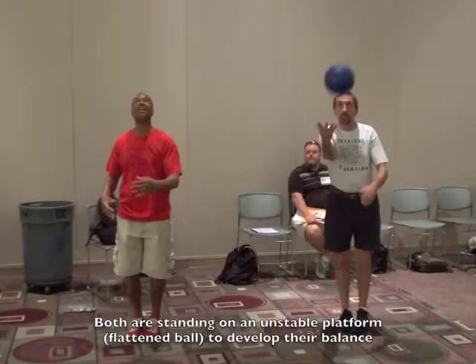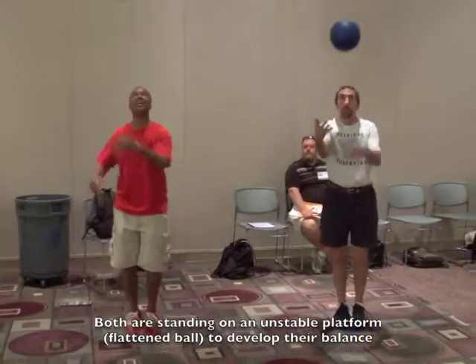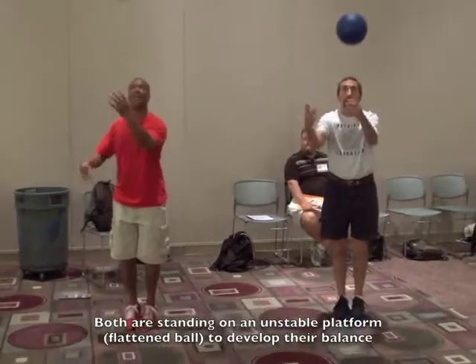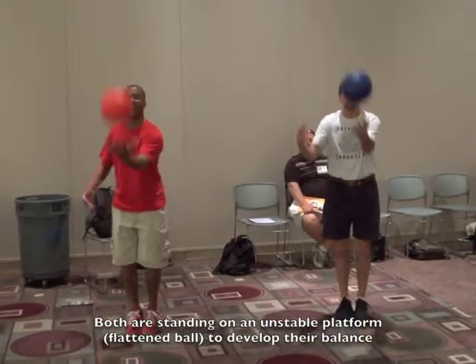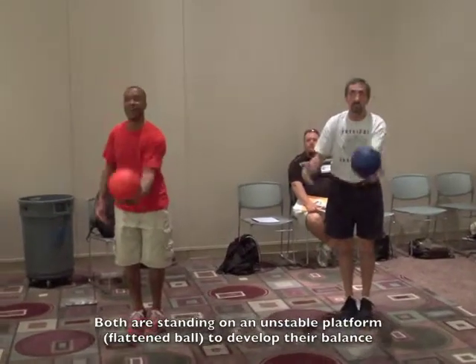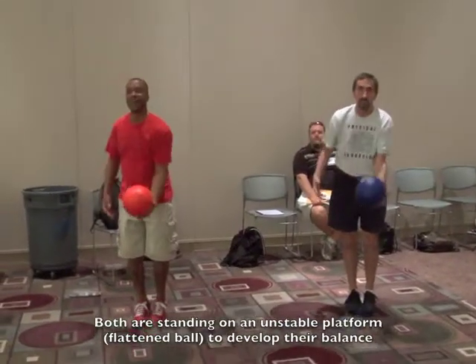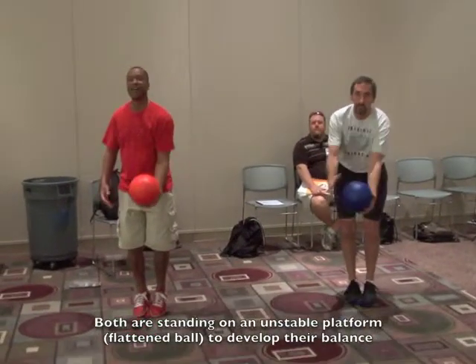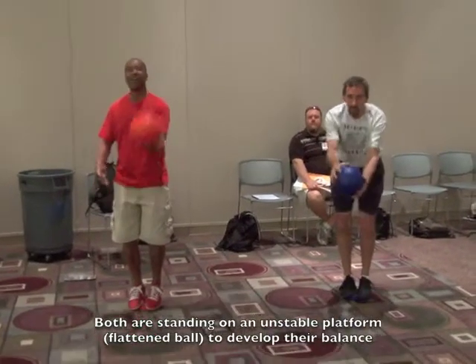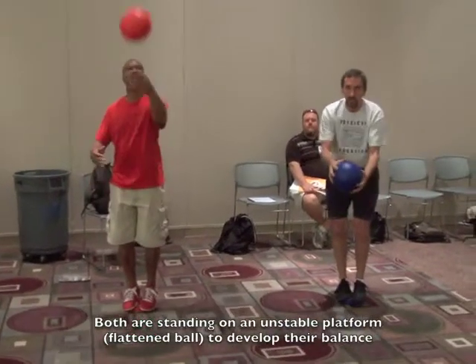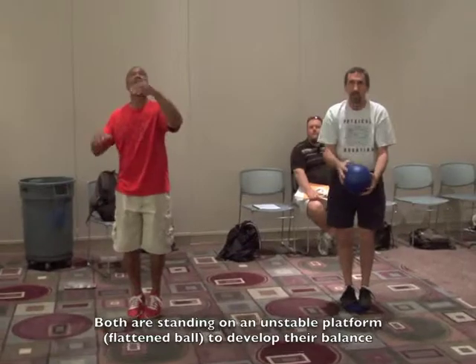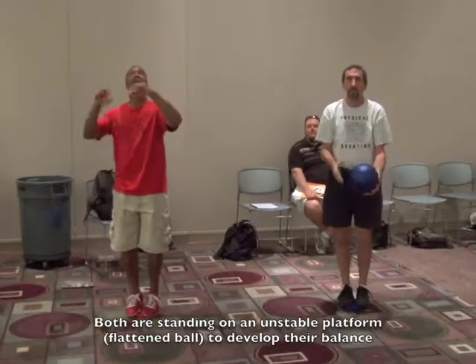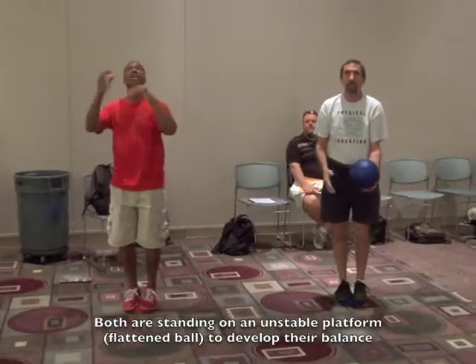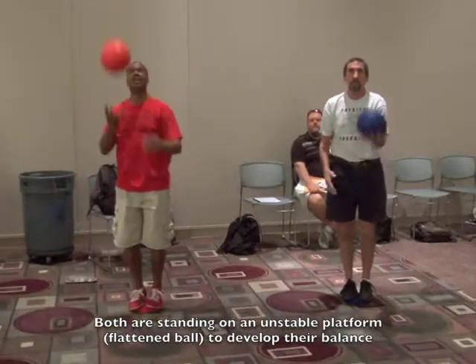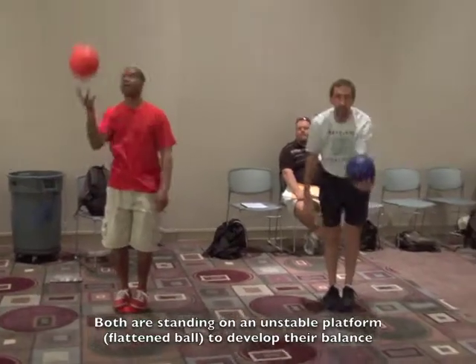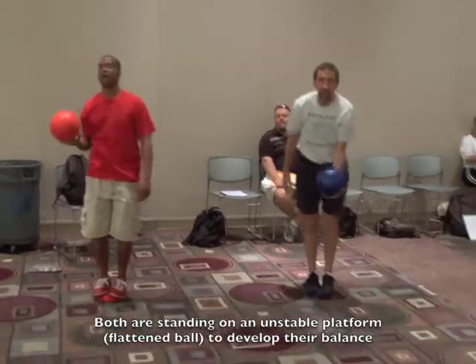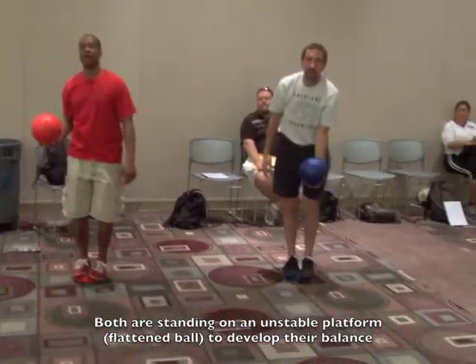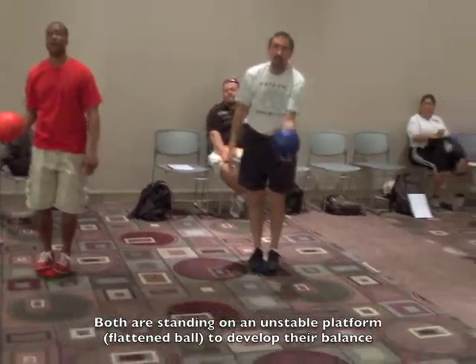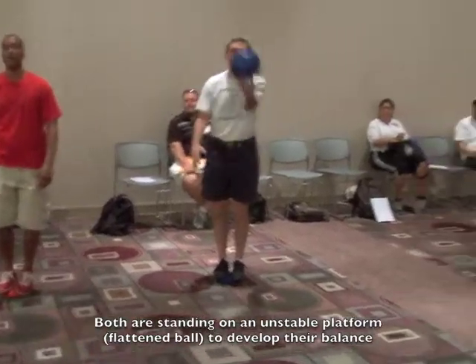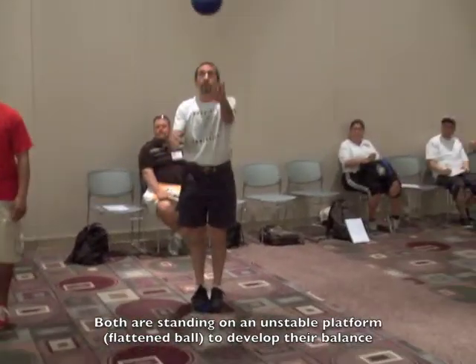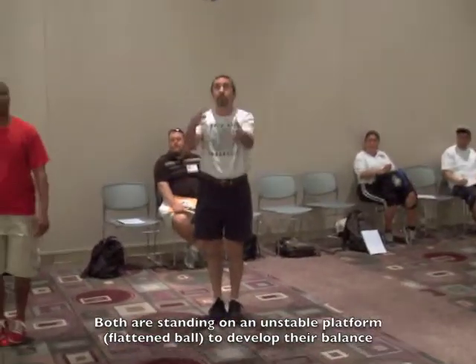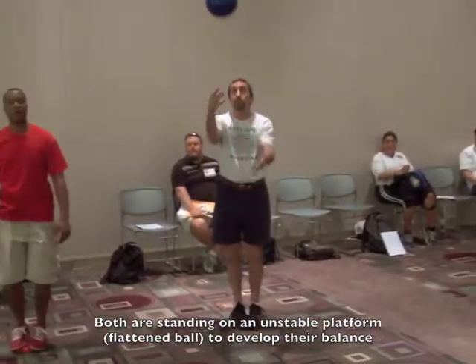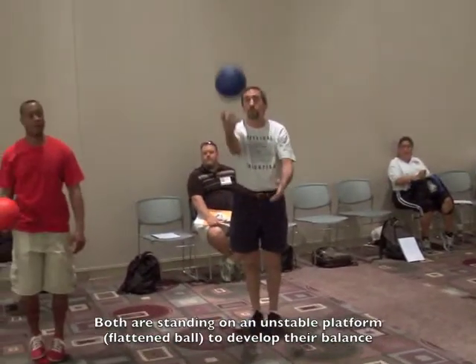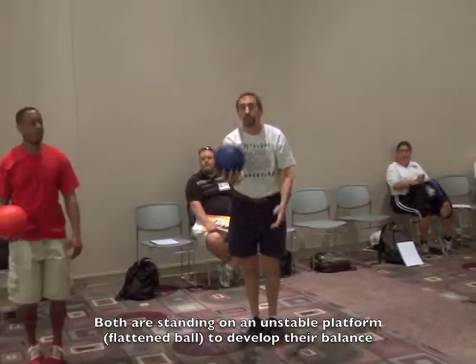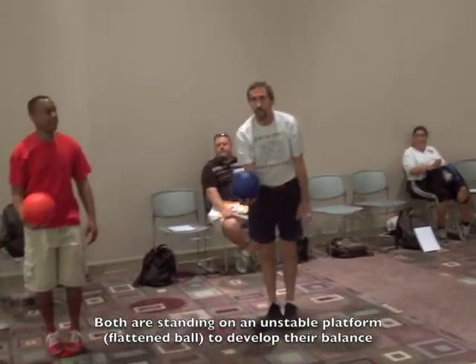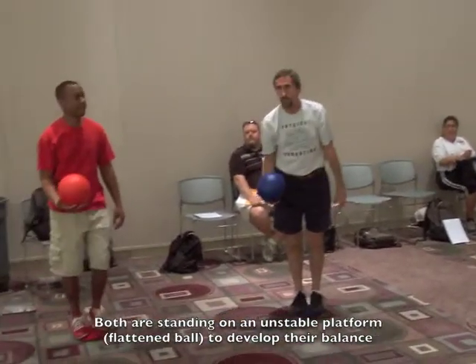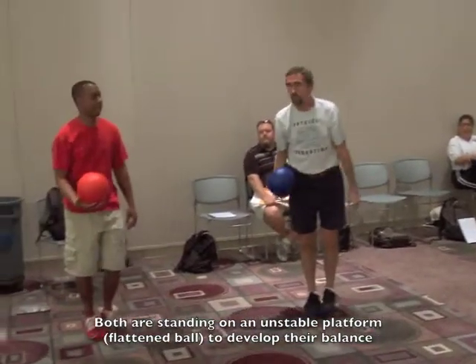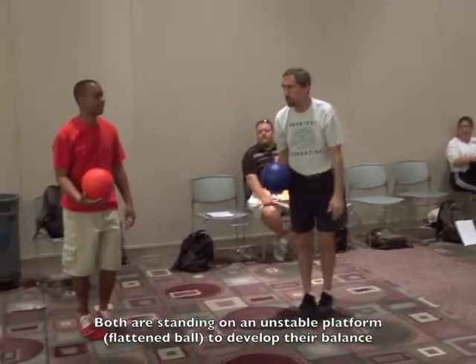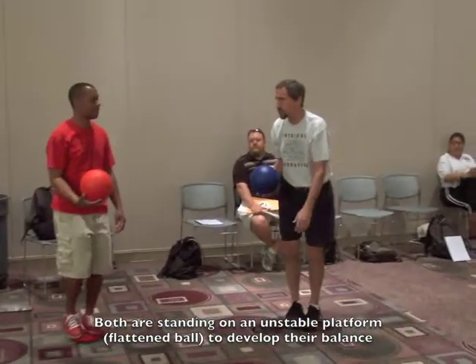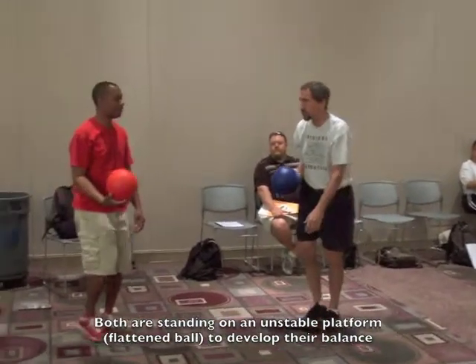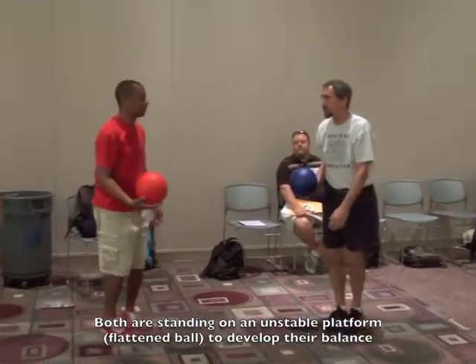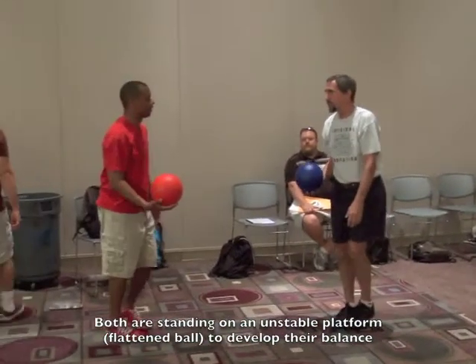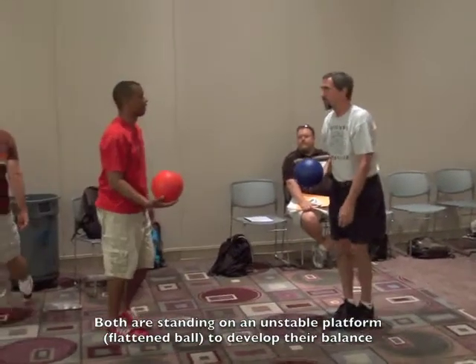Now can you play catch with one hand? Can you turn and face each other and toss each other the ball?